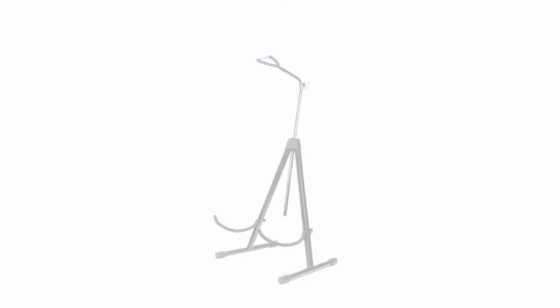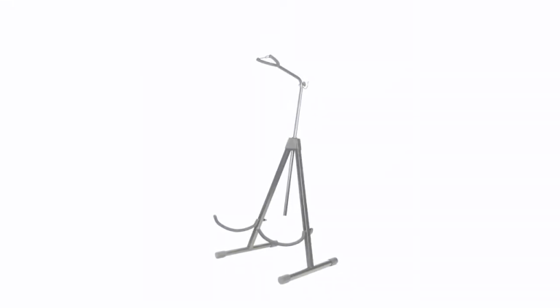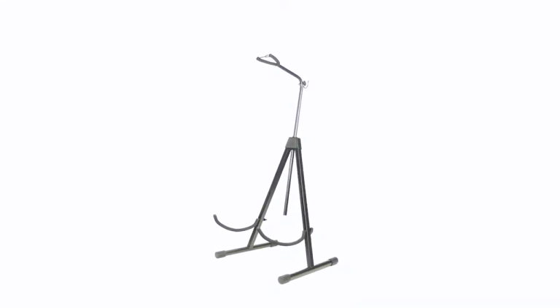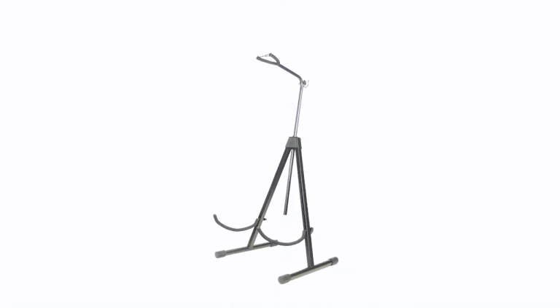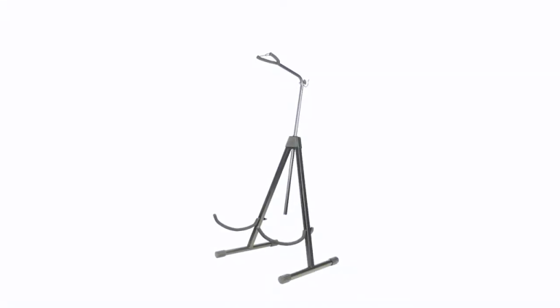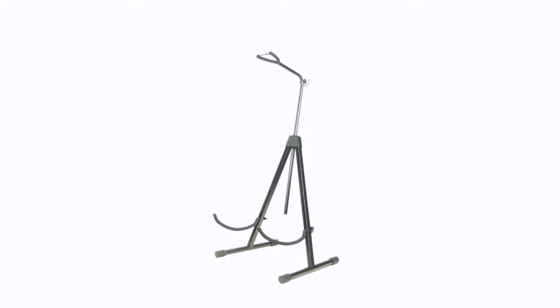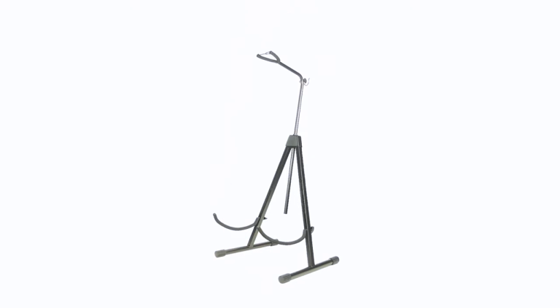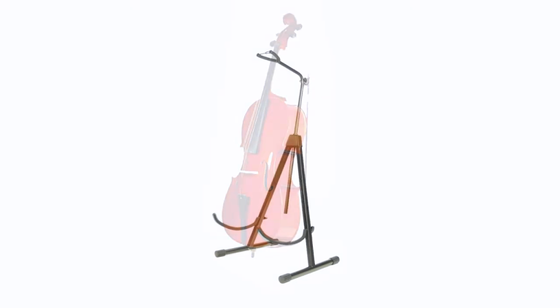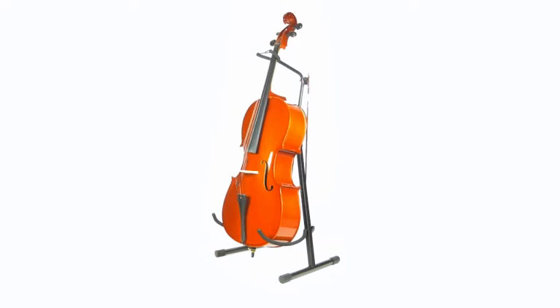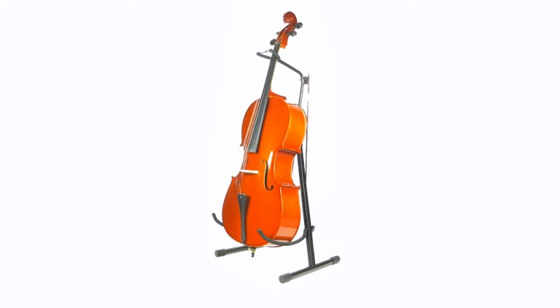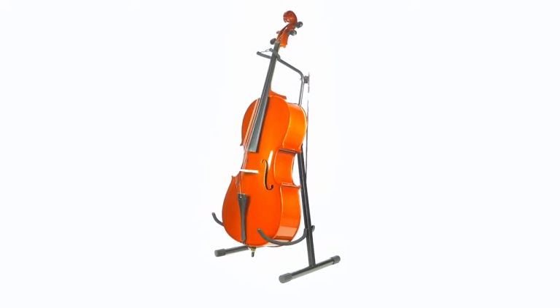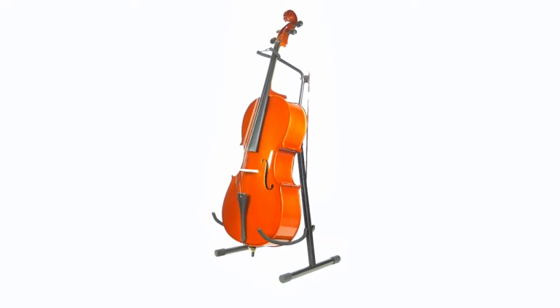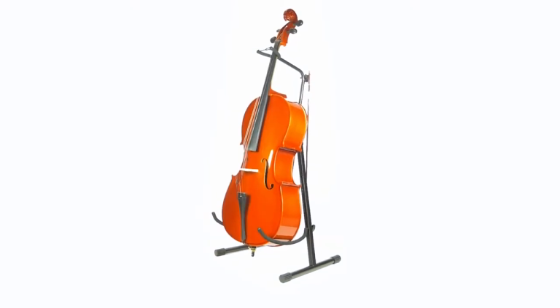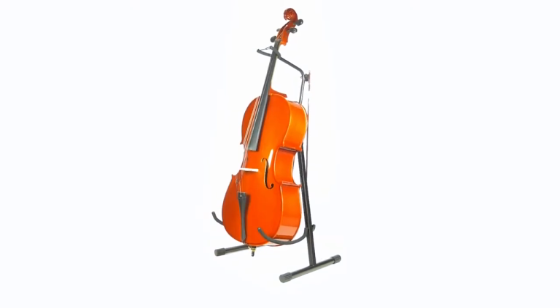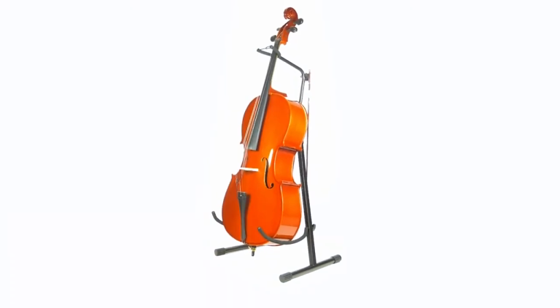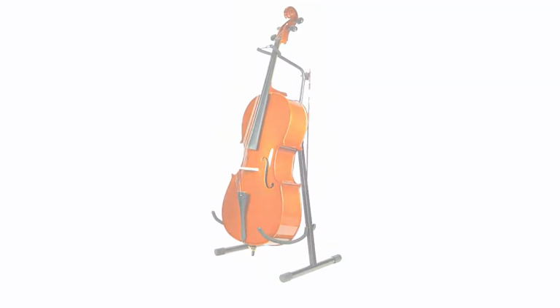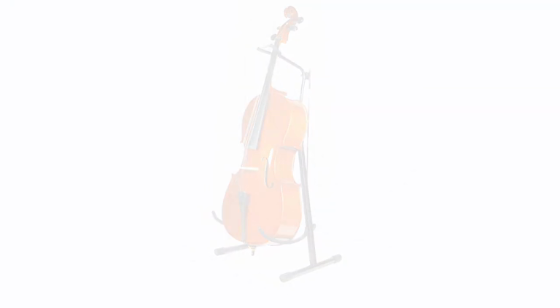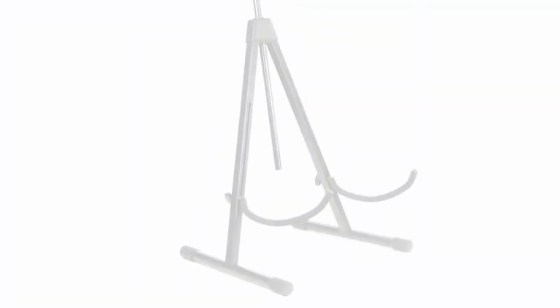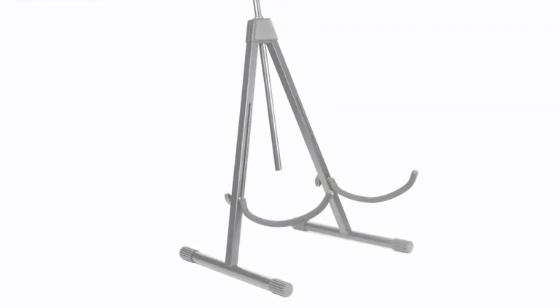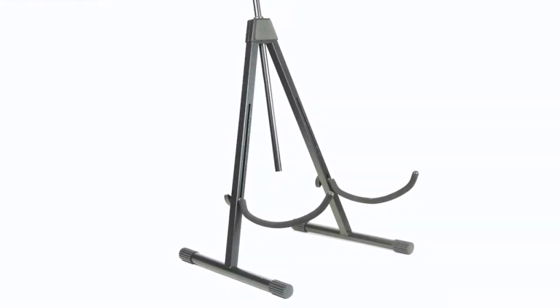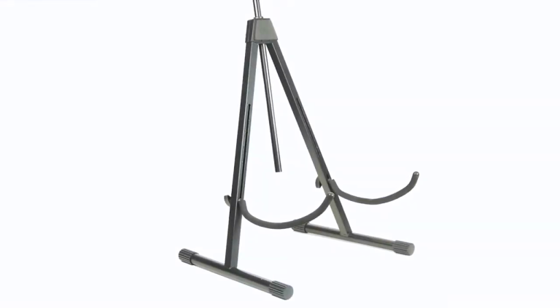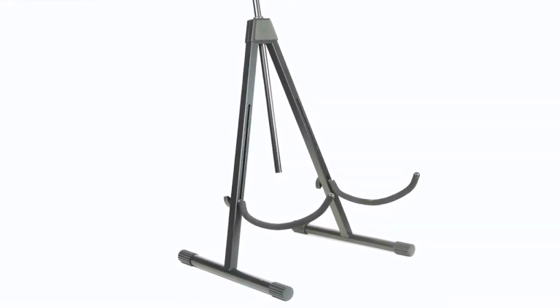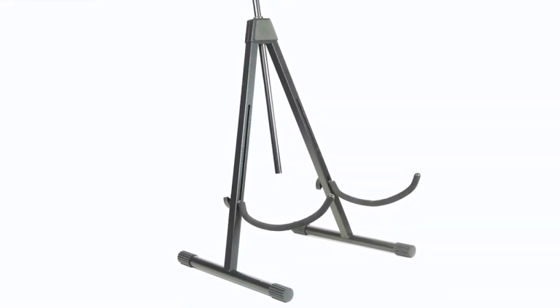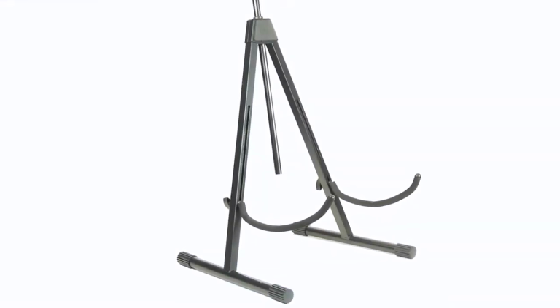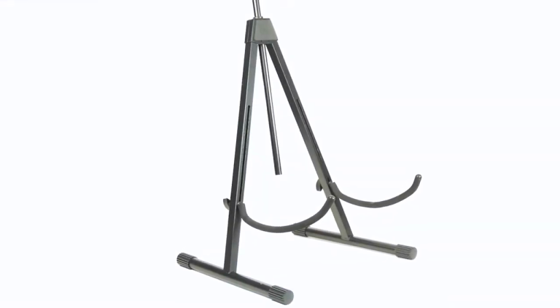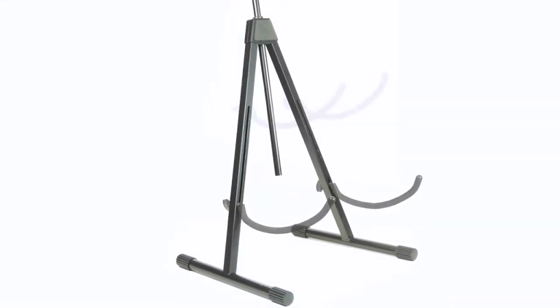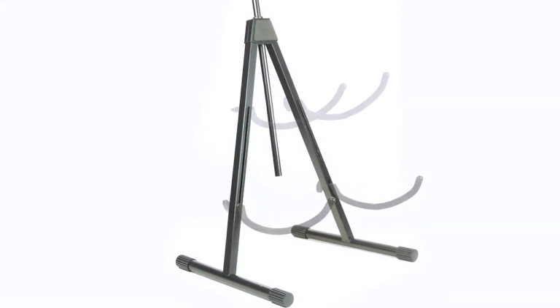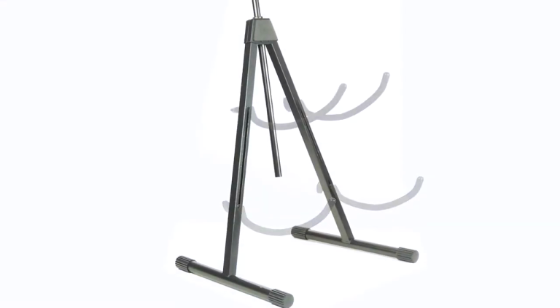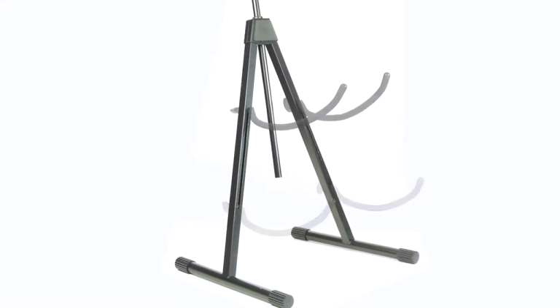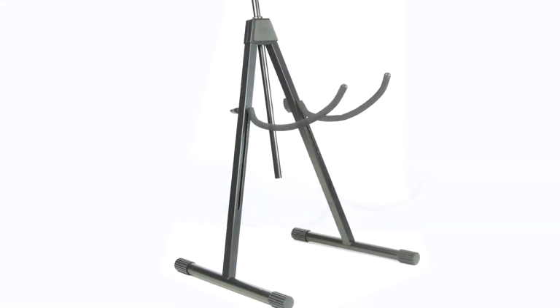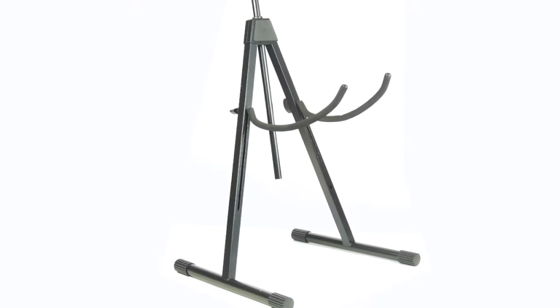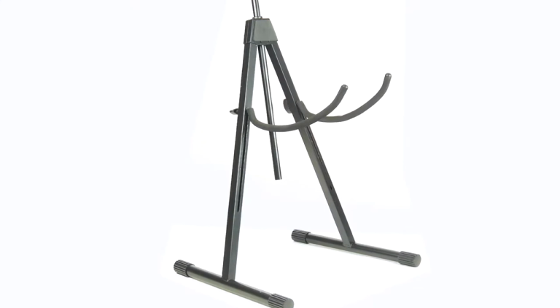The CS7201 Cello-Upright Bass Stand. Protect your instrument with this adjustable stand.